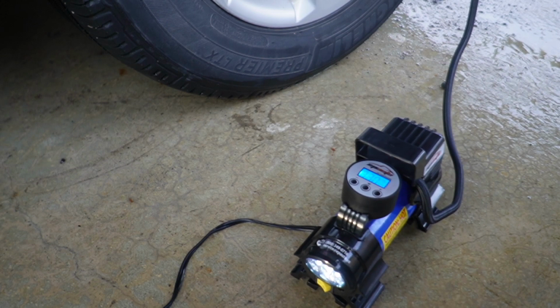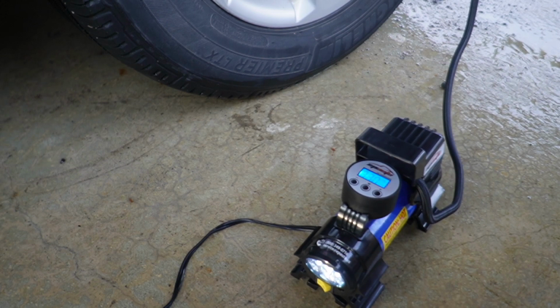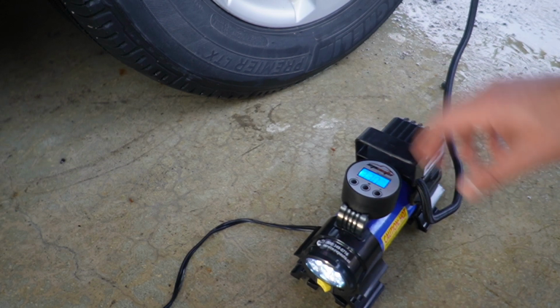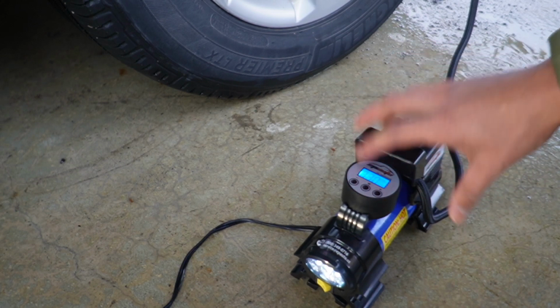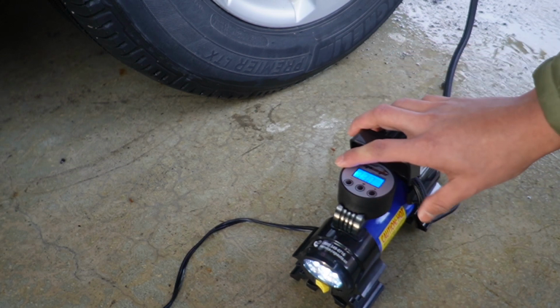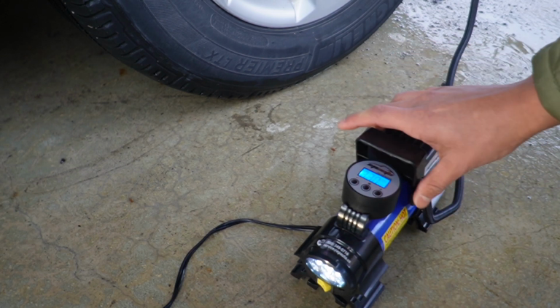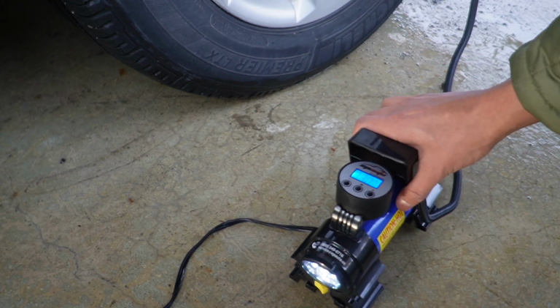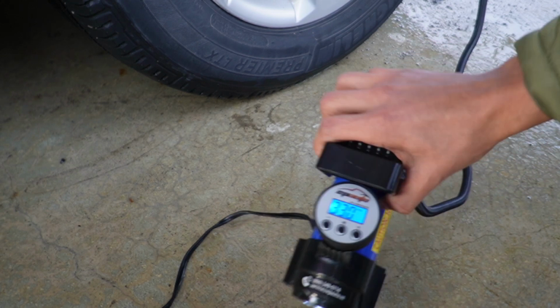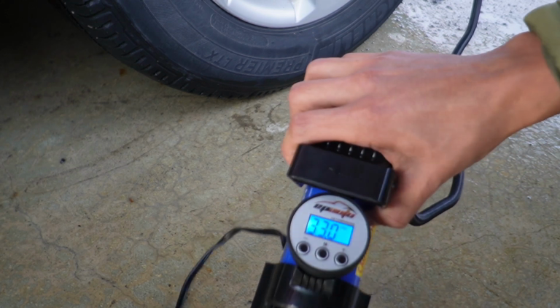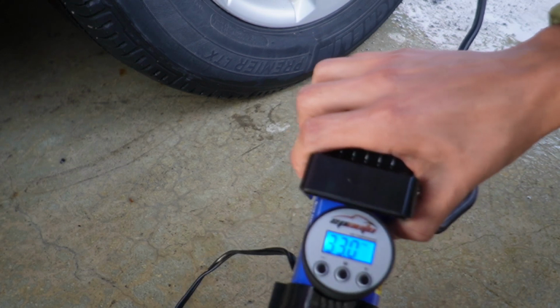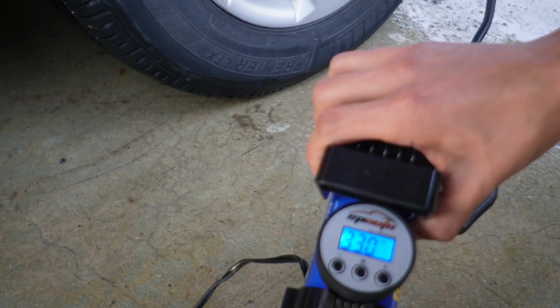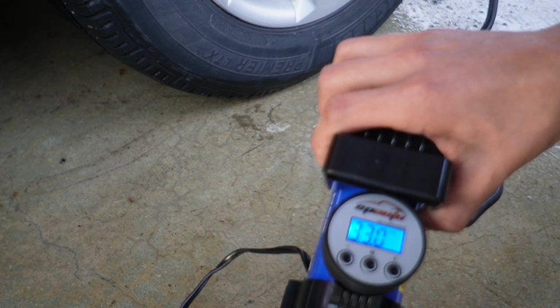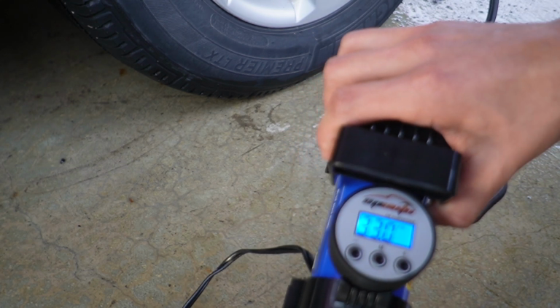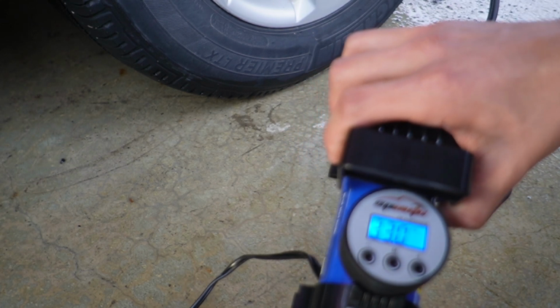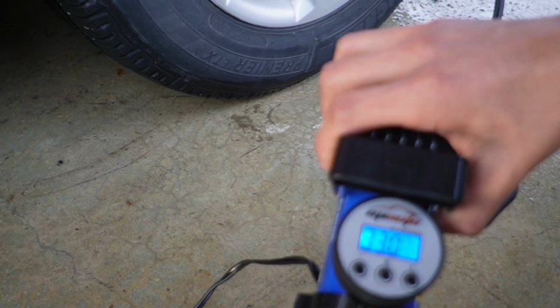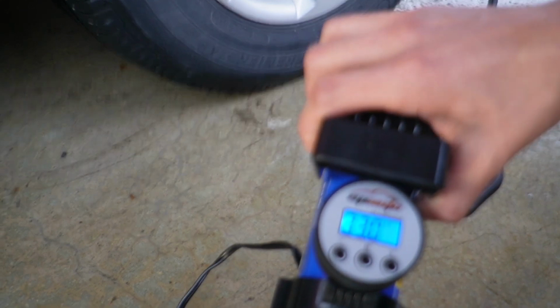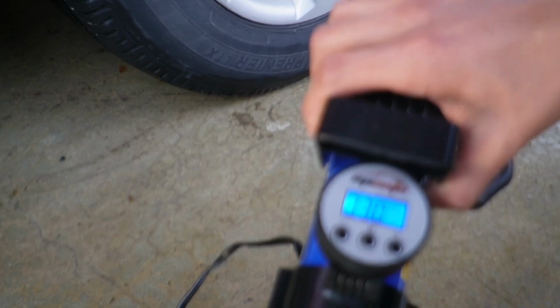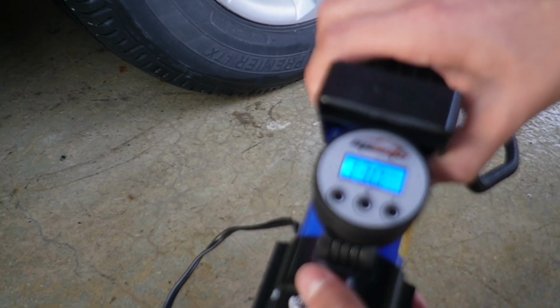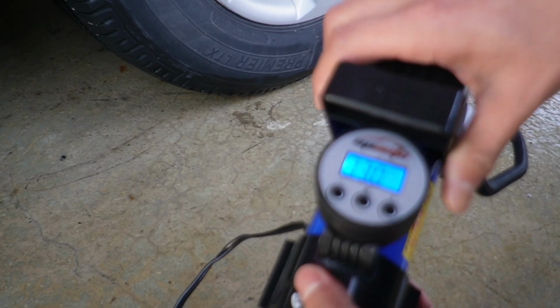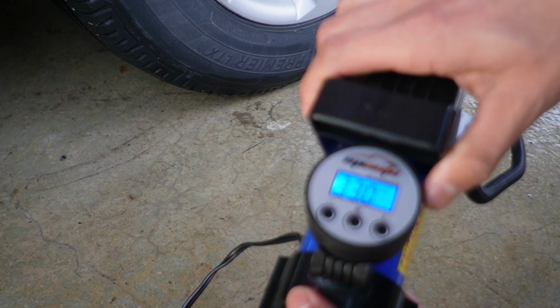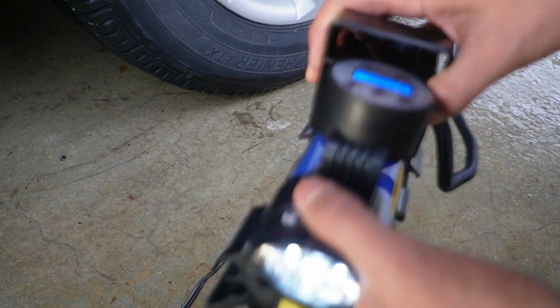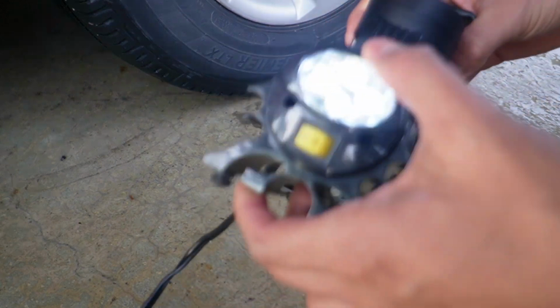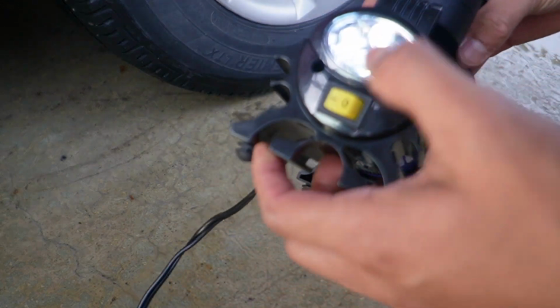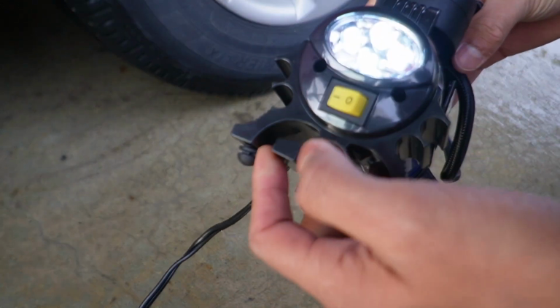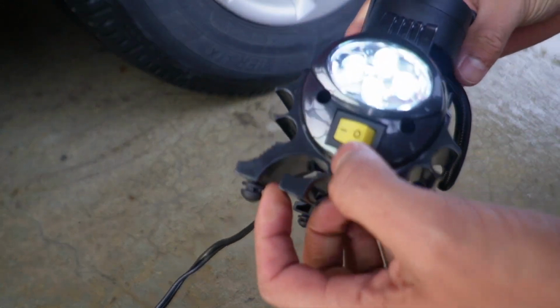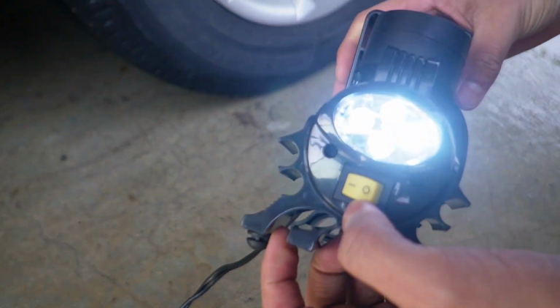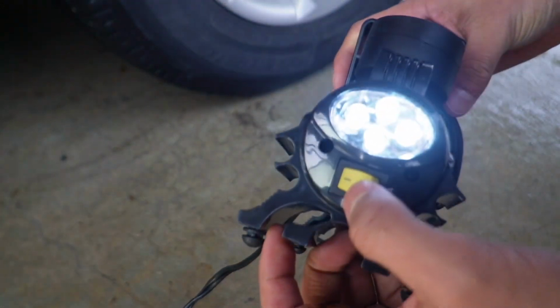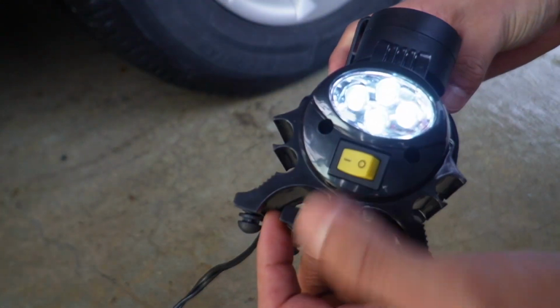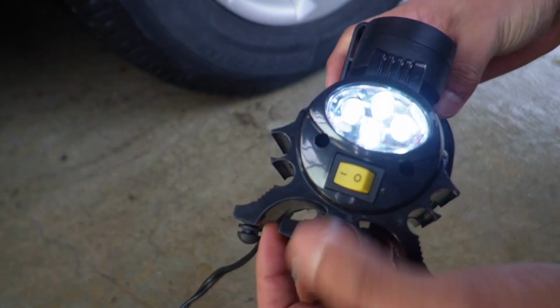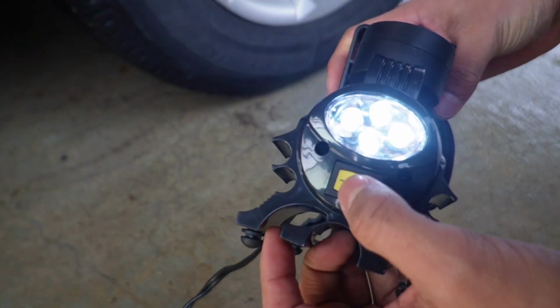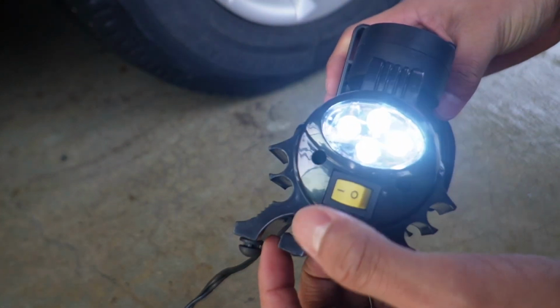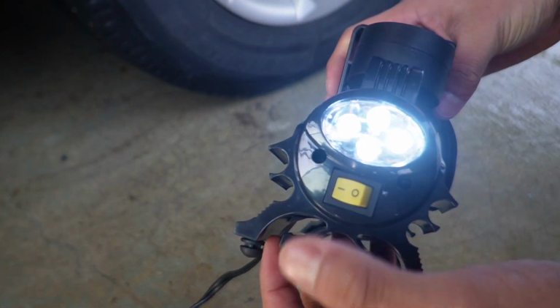It went ahead and reached 33 PSI and shut off automatically.